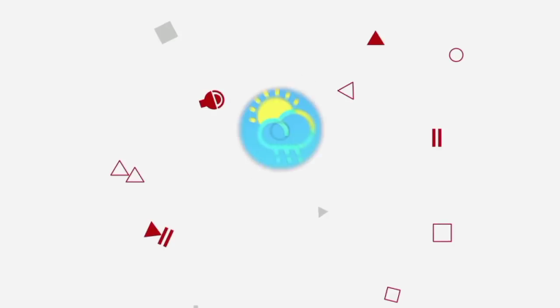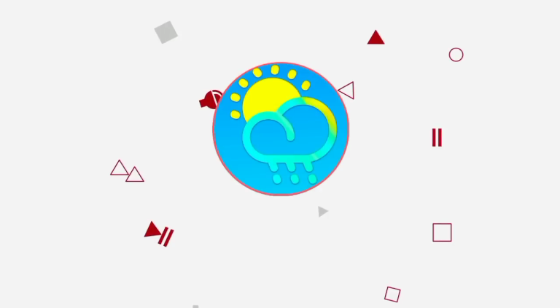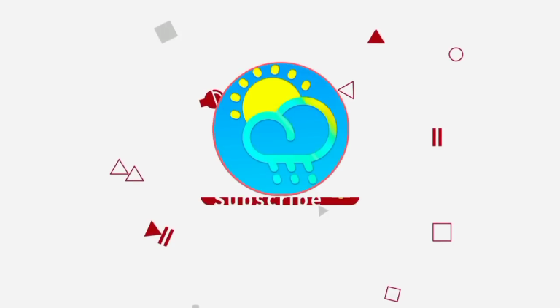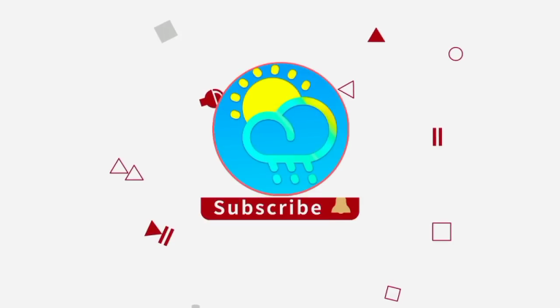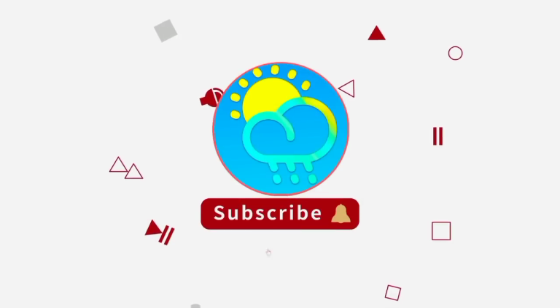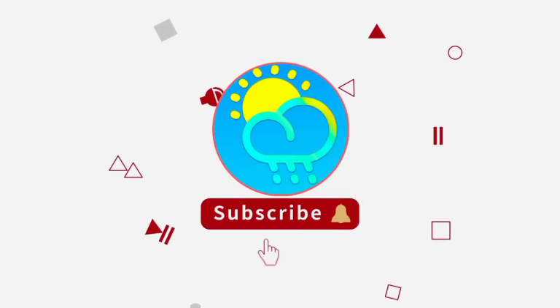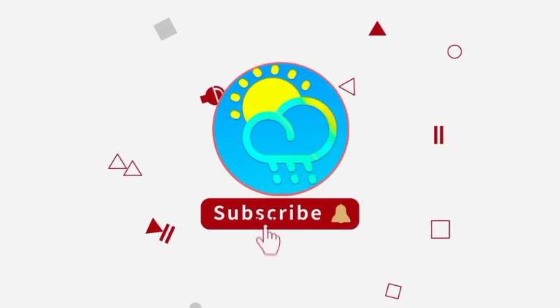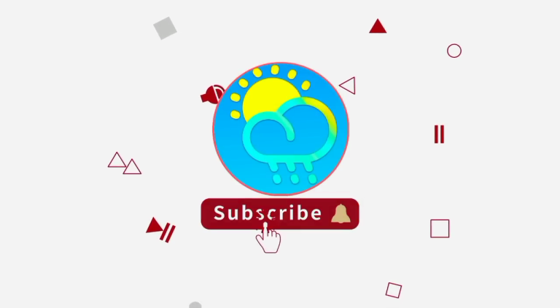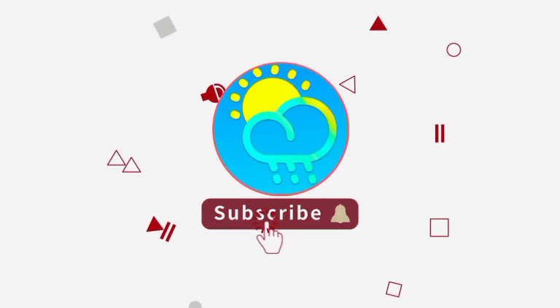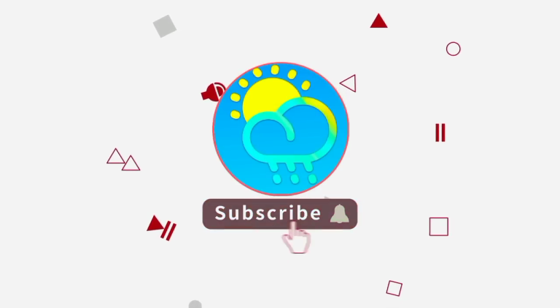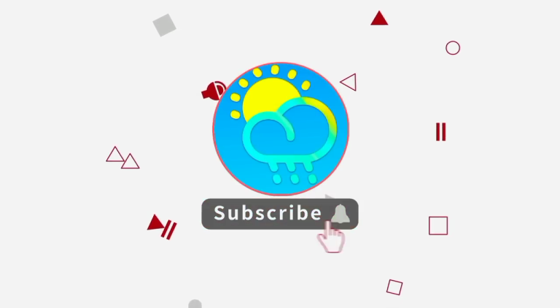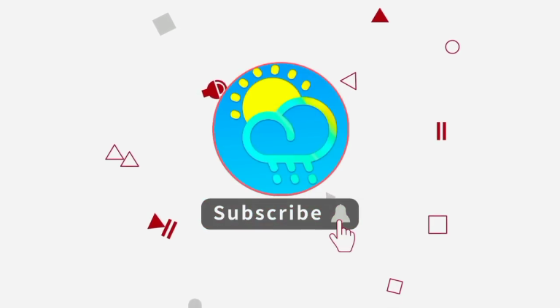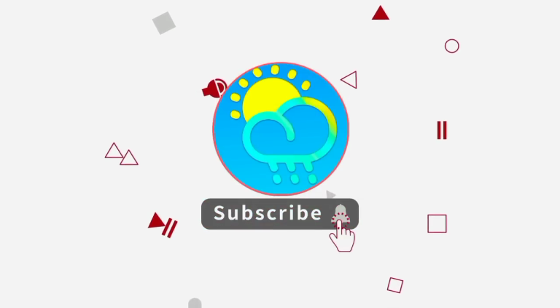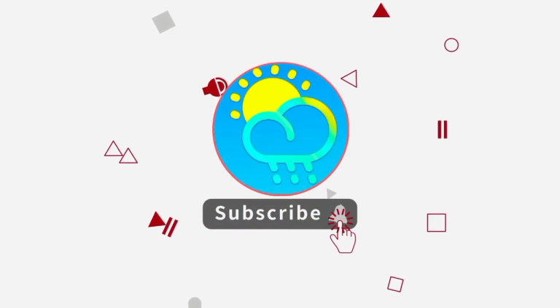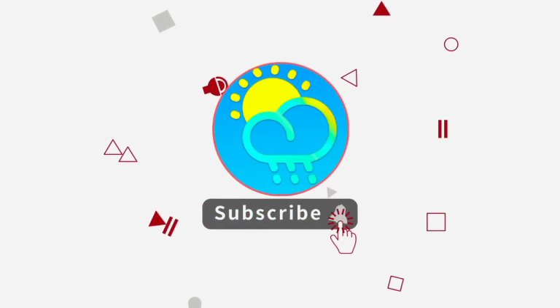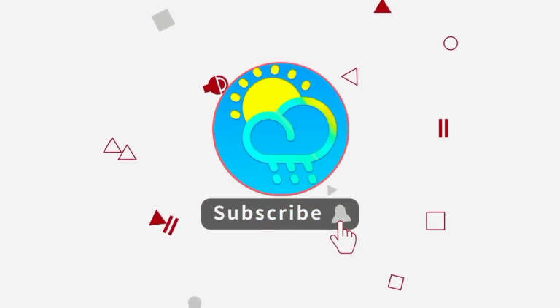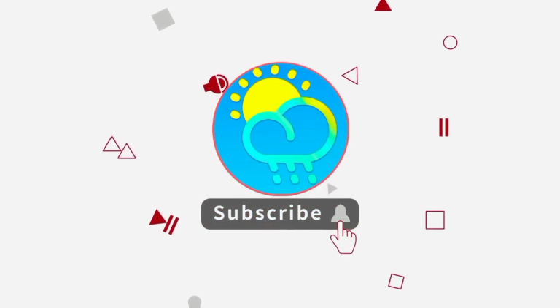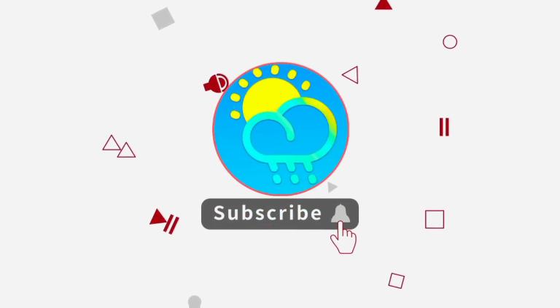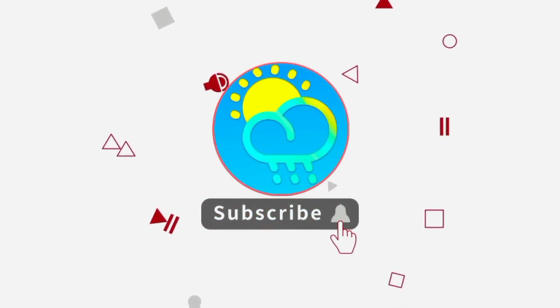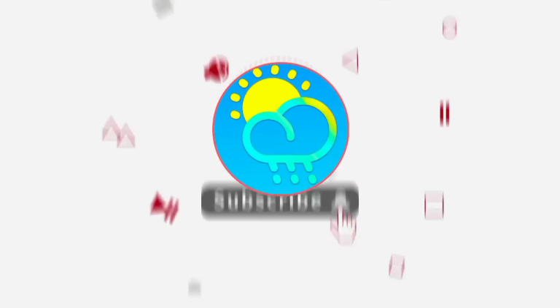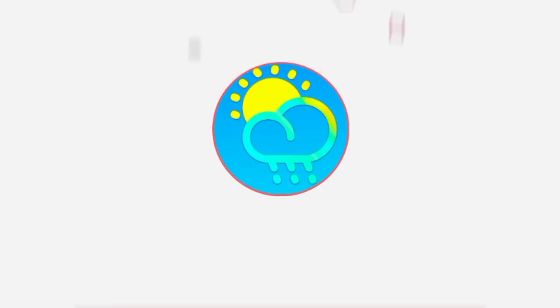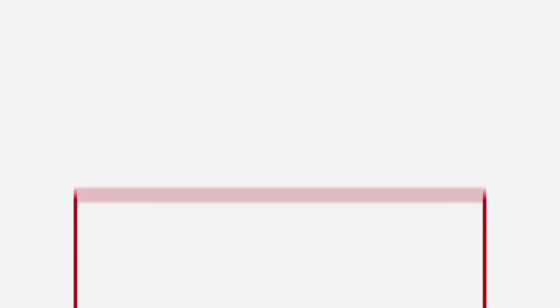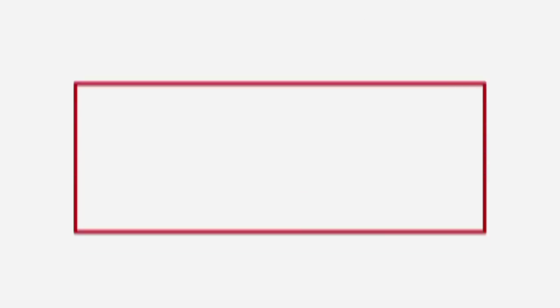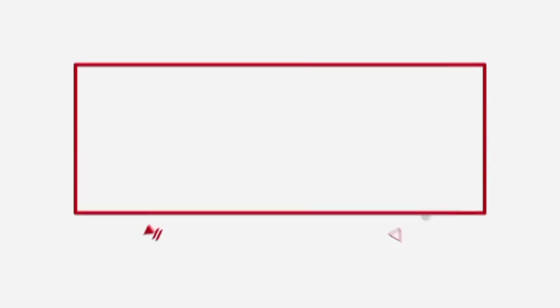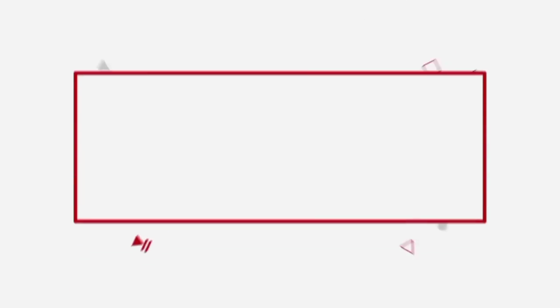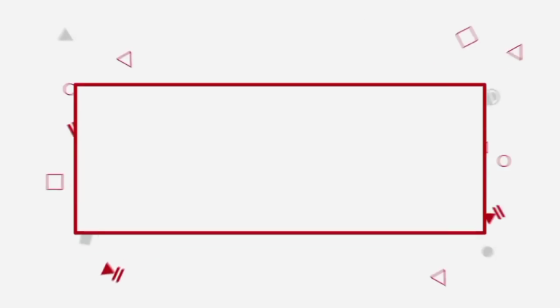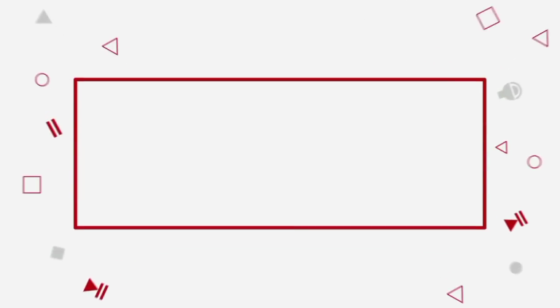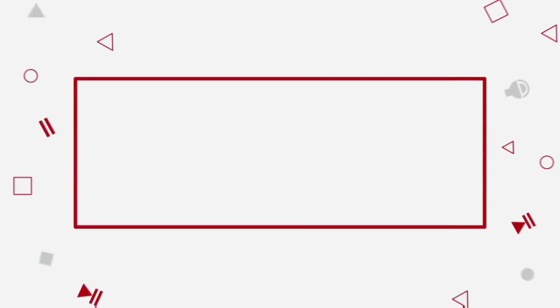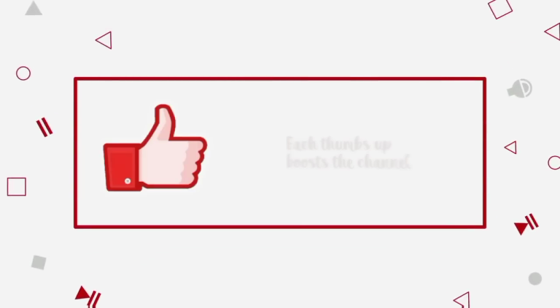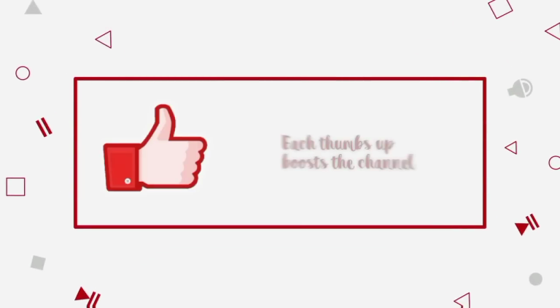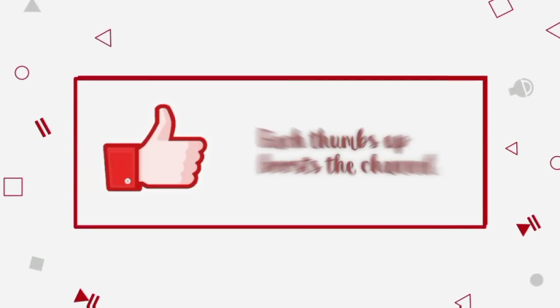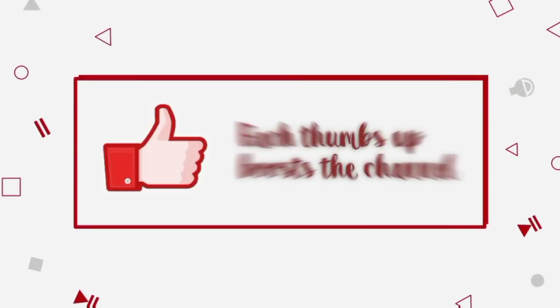Please do subscribe if you haven't yet done so and tap the bell so that you never miss an important update.